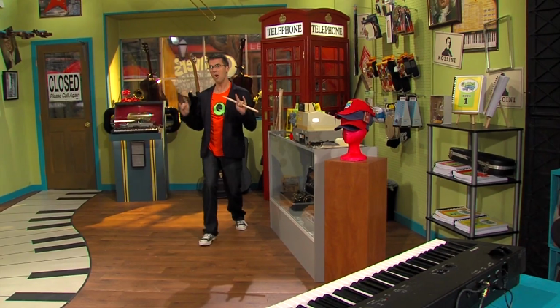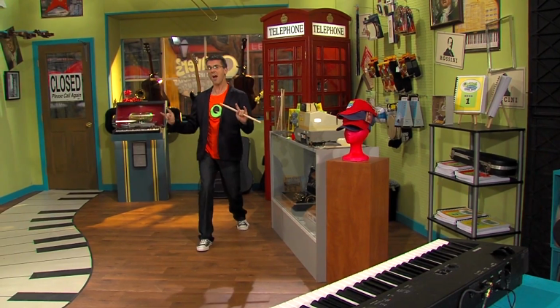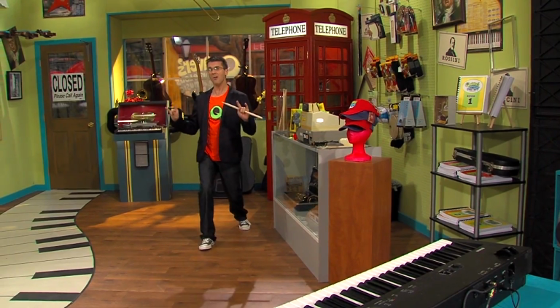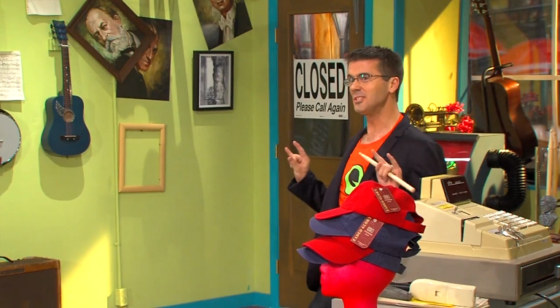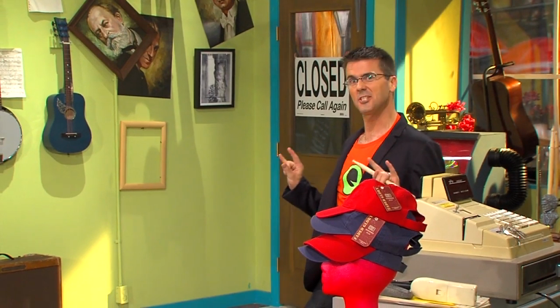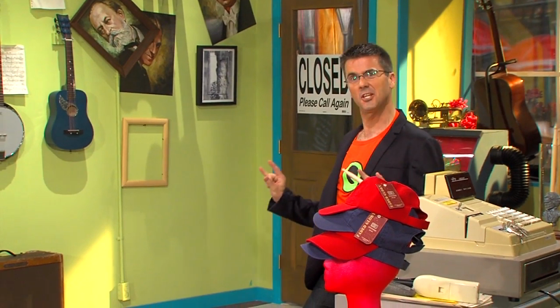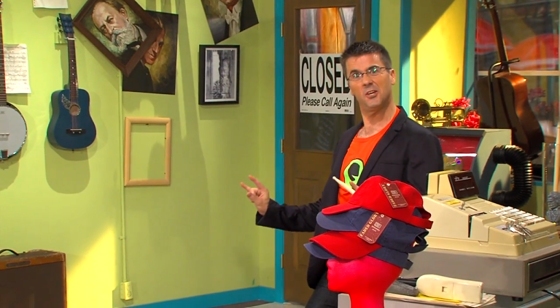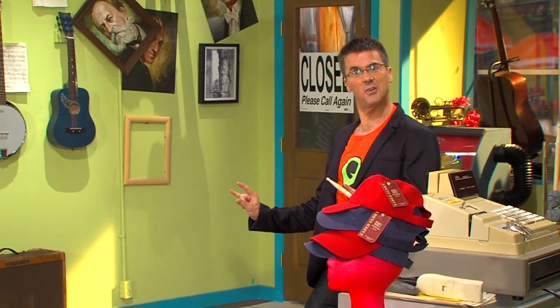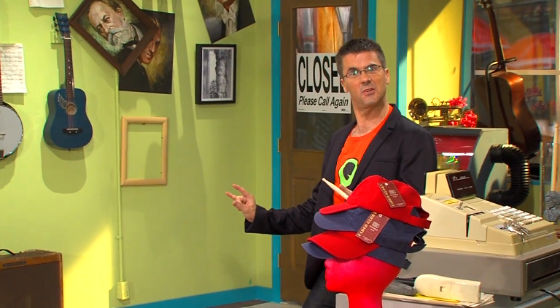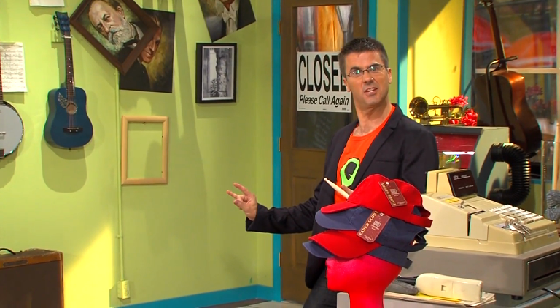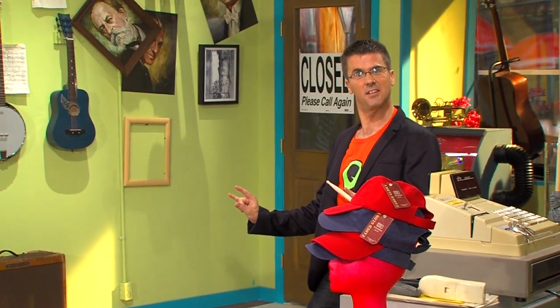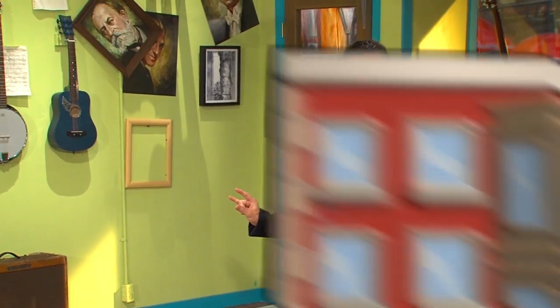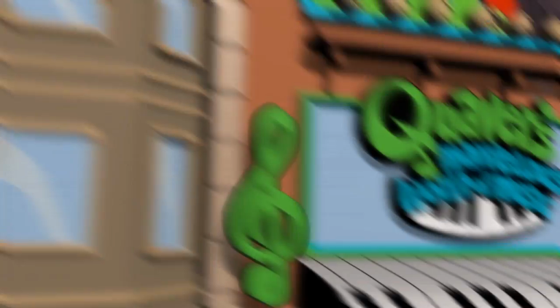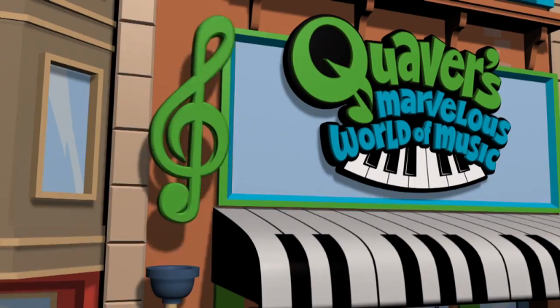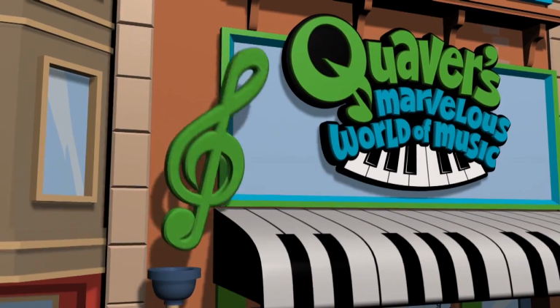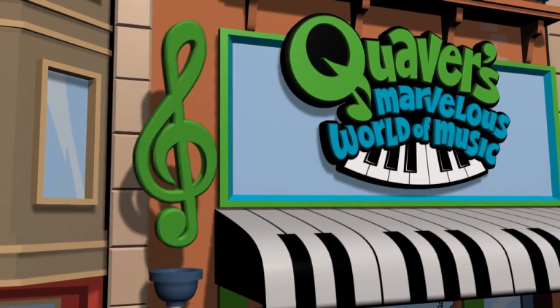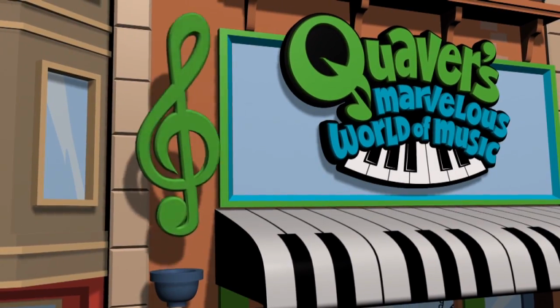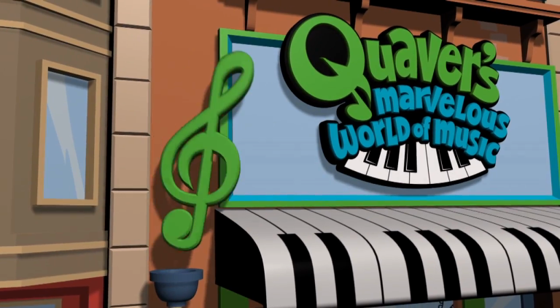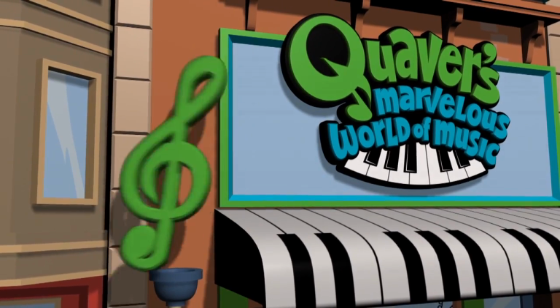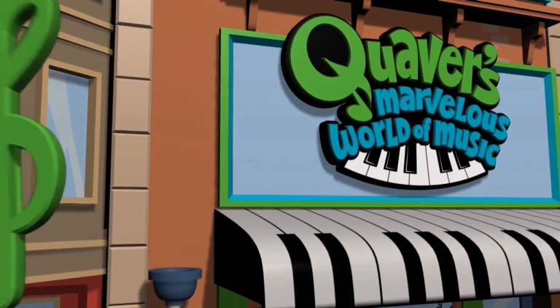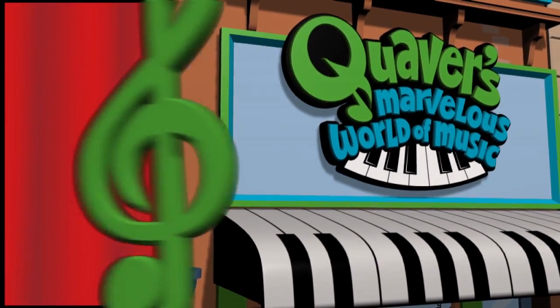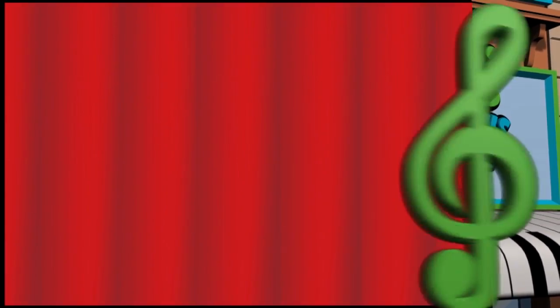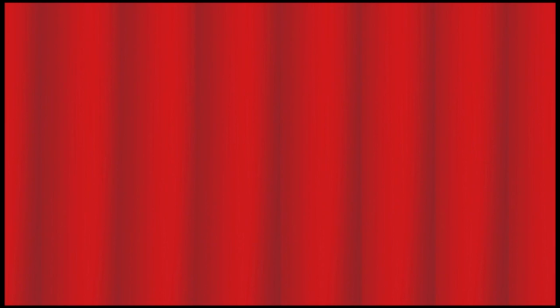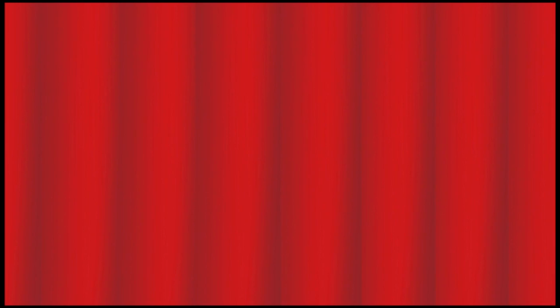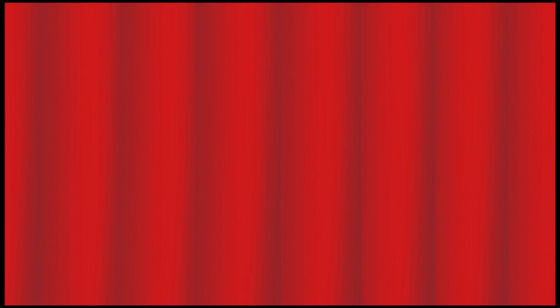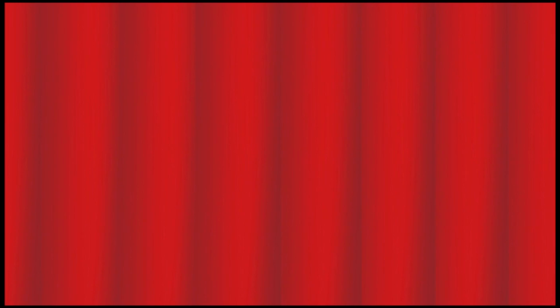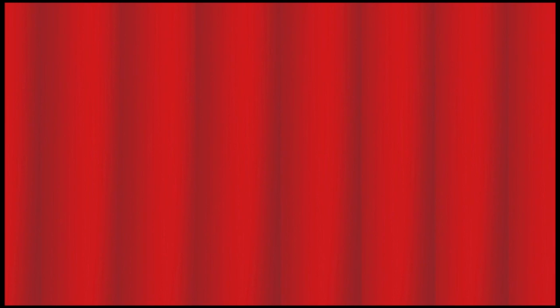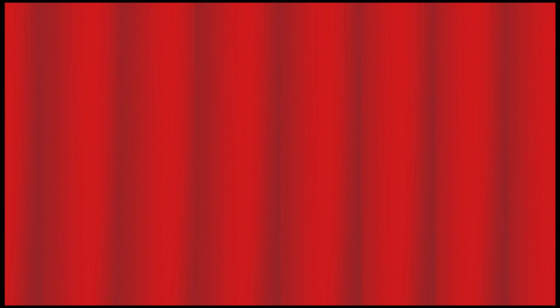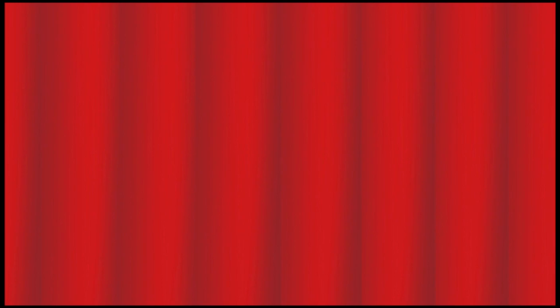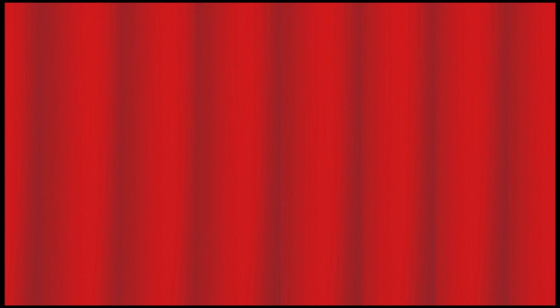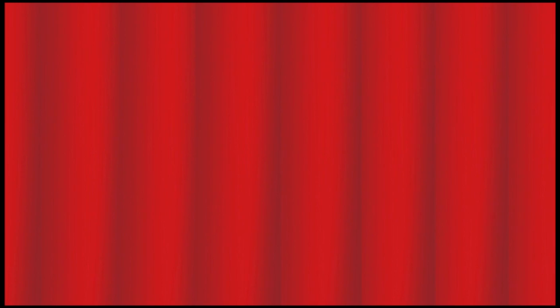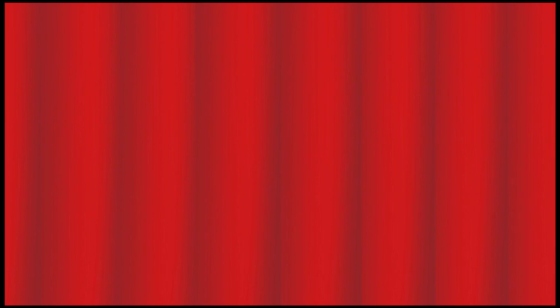Whoa dude. Ladies and gentlemen, Bertha Chebbins.